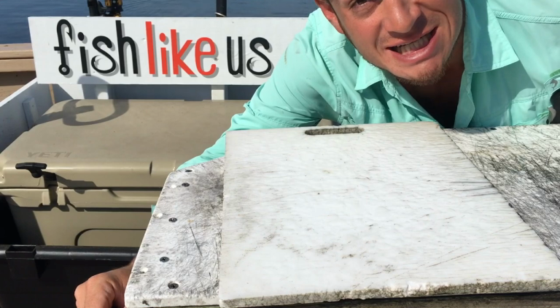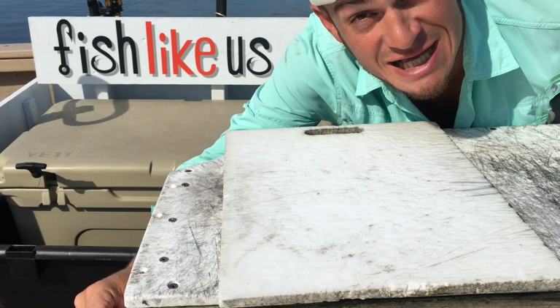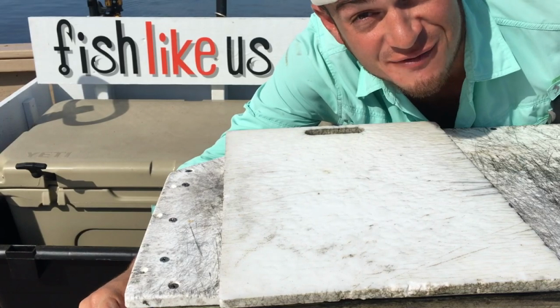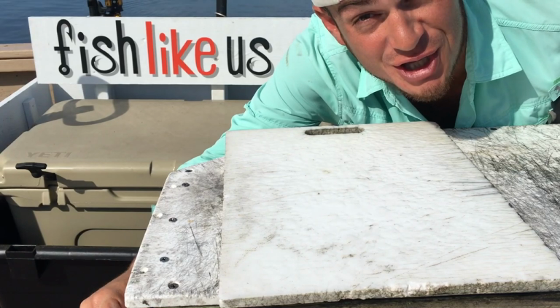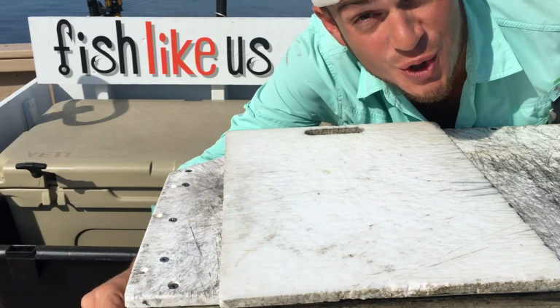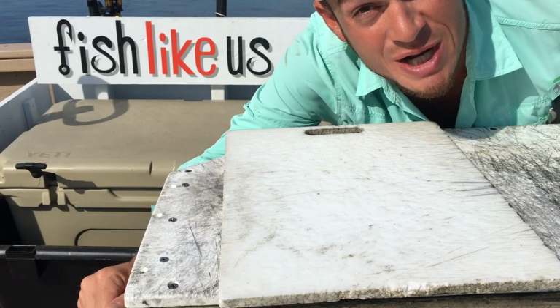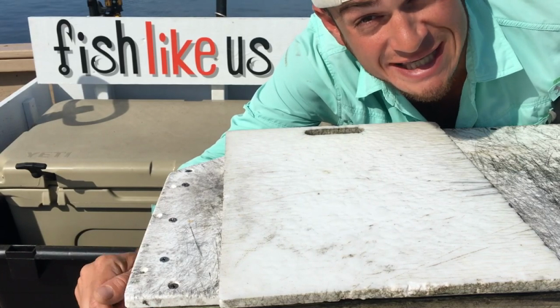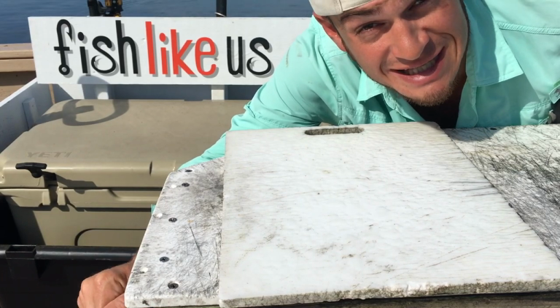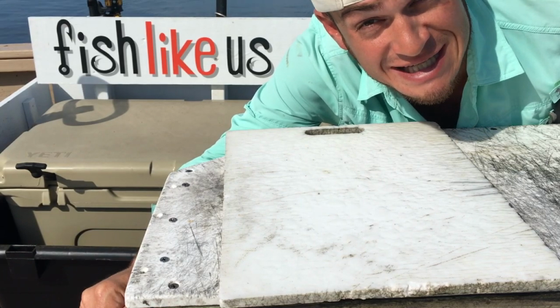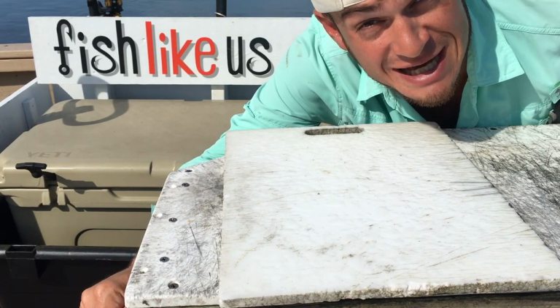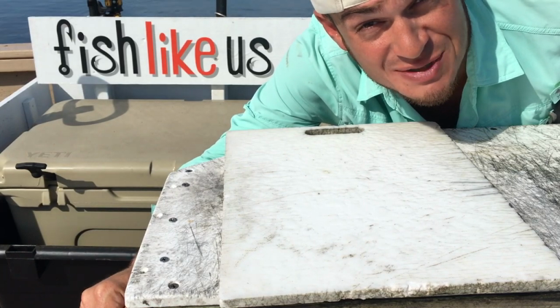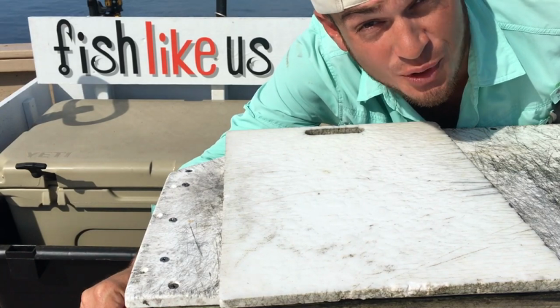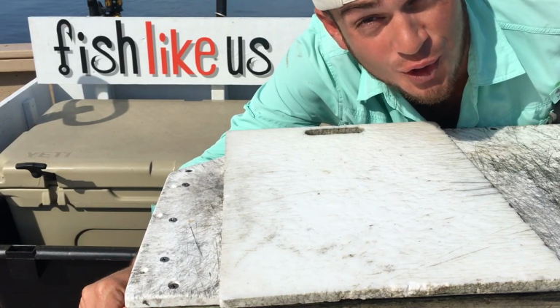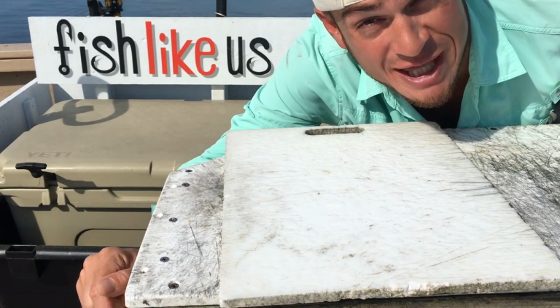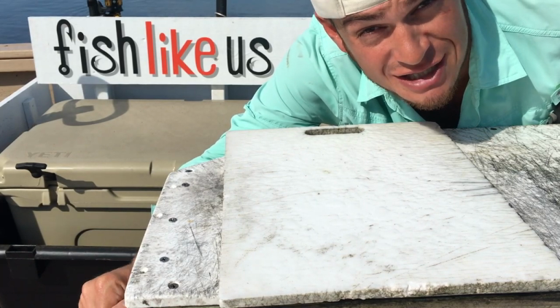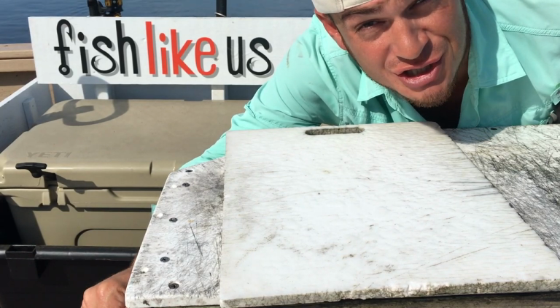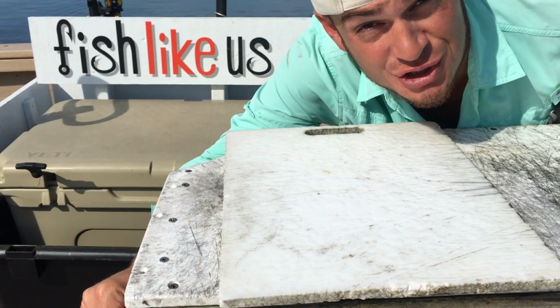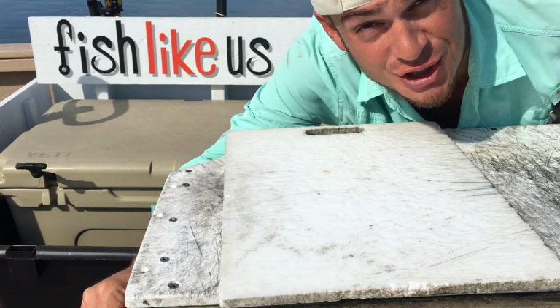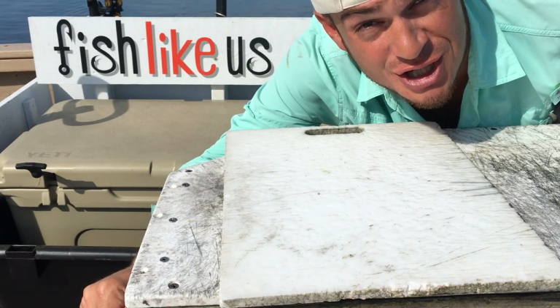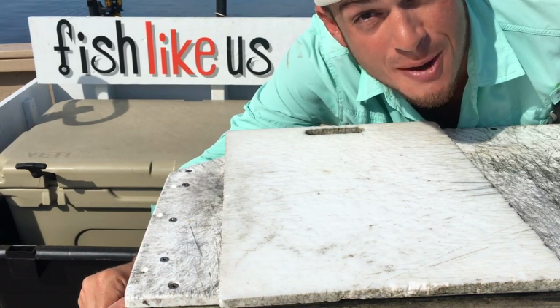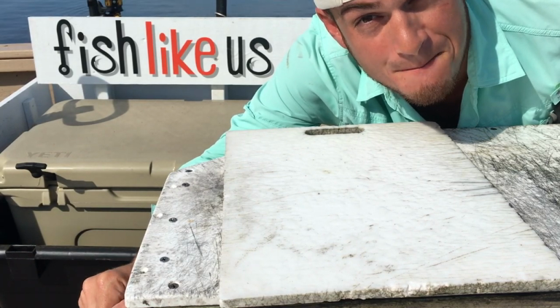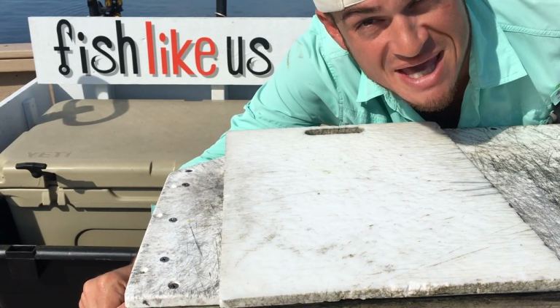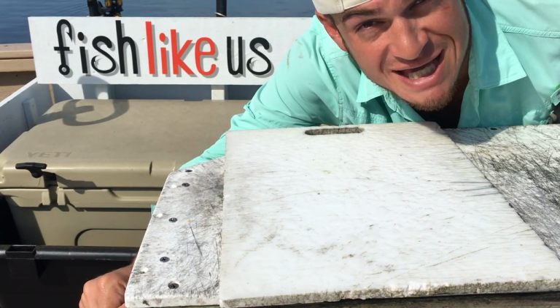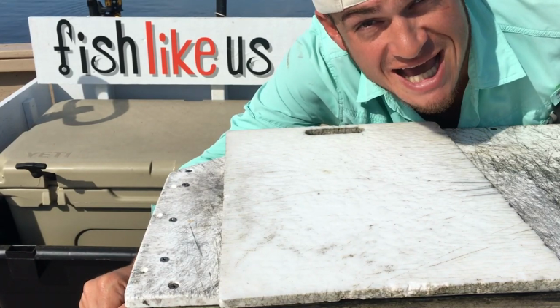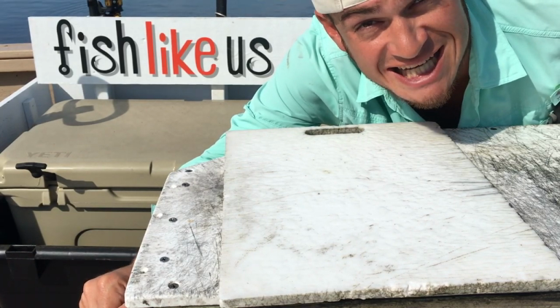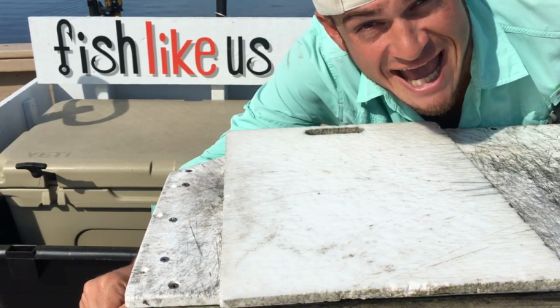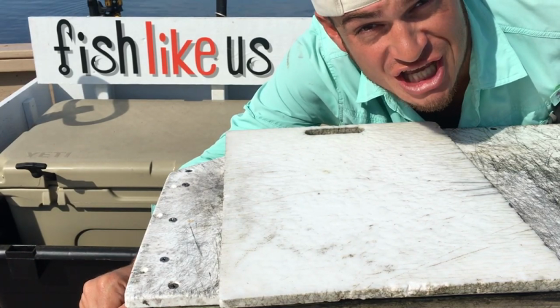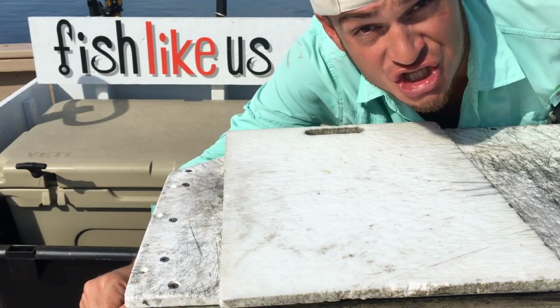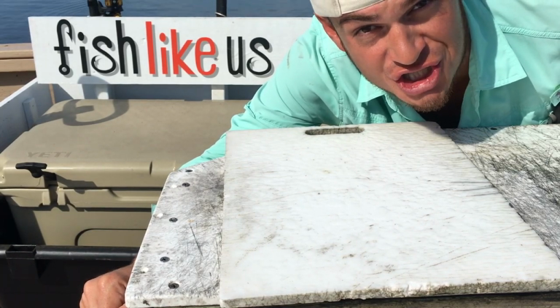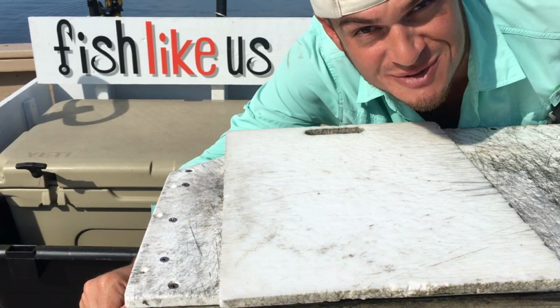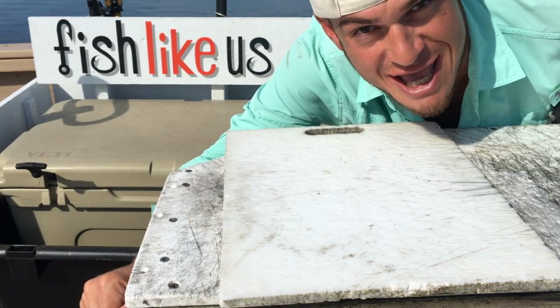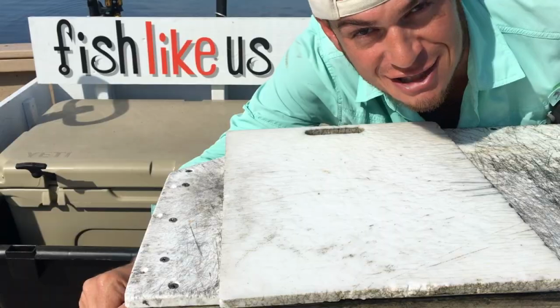Today's video: Gill and Guts Bowl — catch and cook Big Daddy Sheepshead.